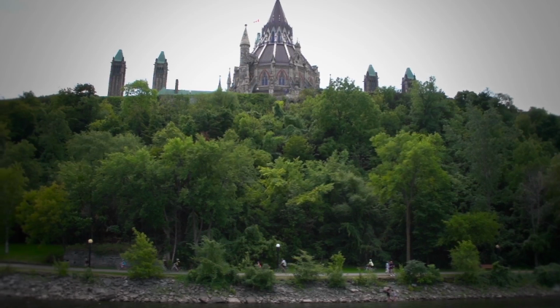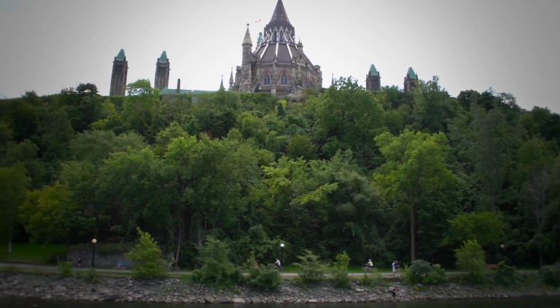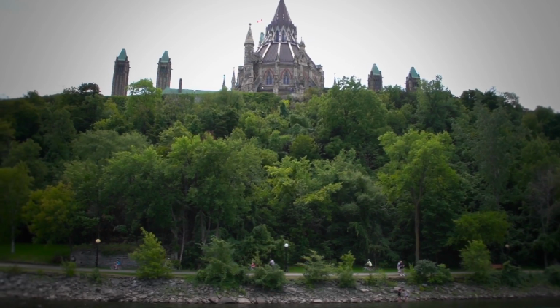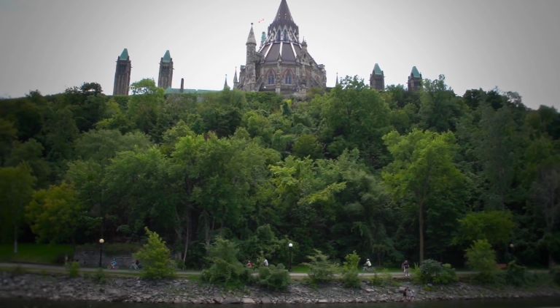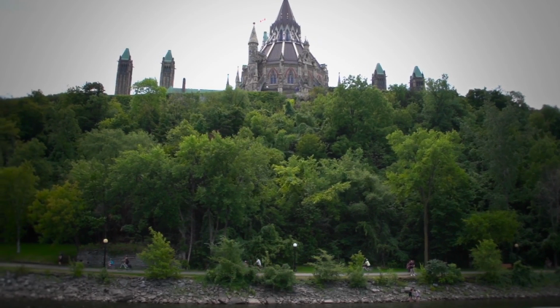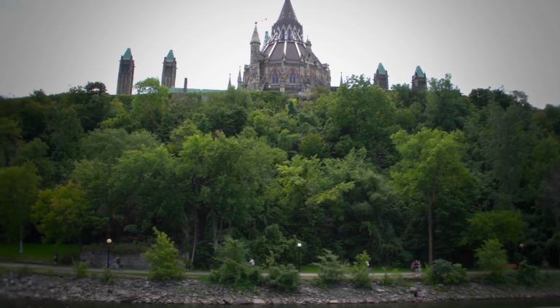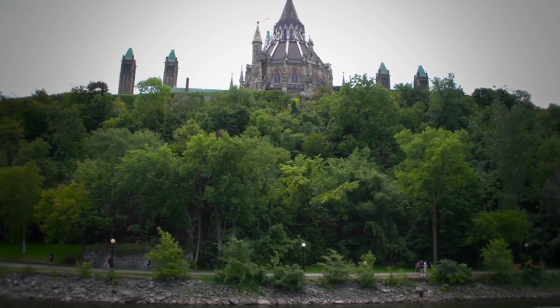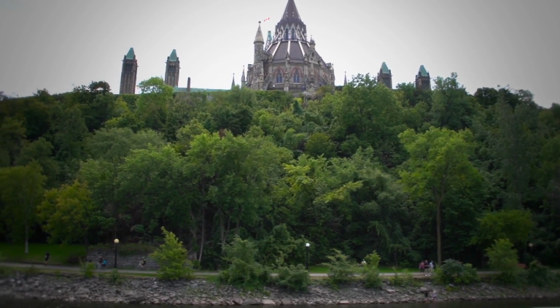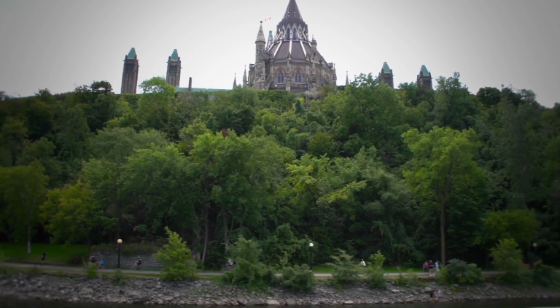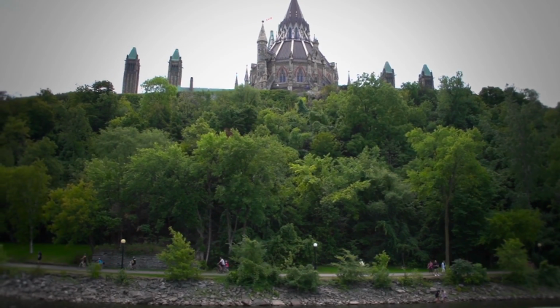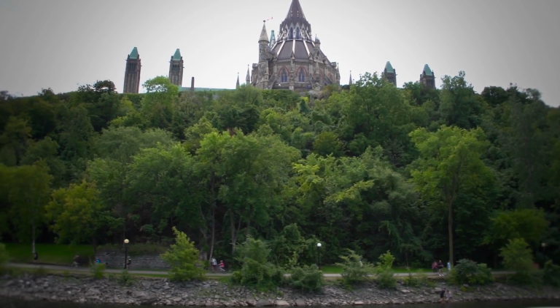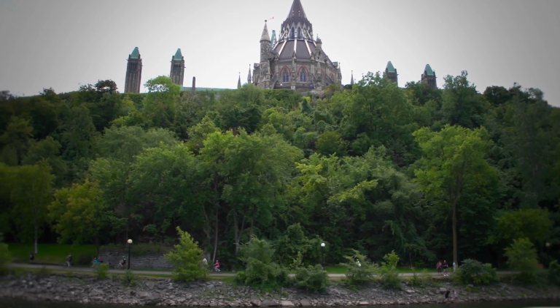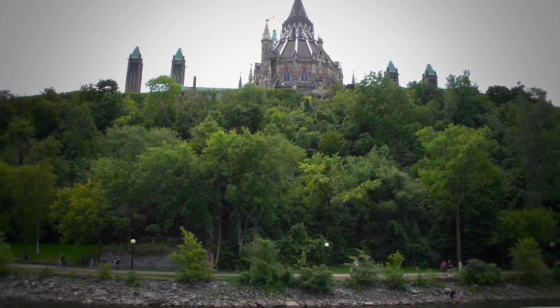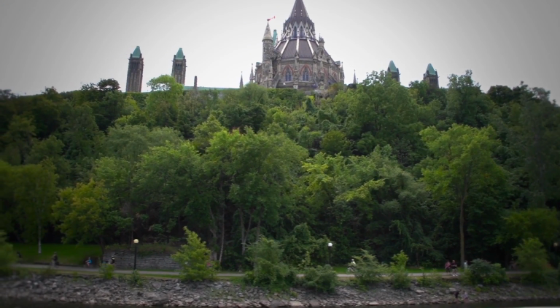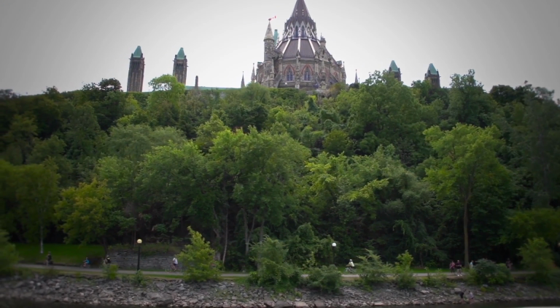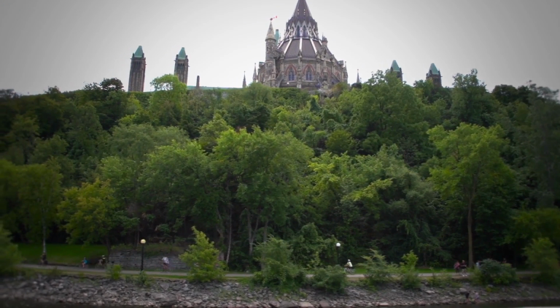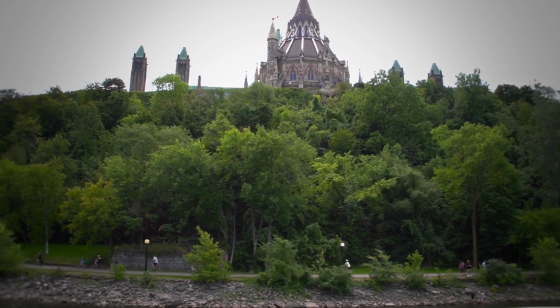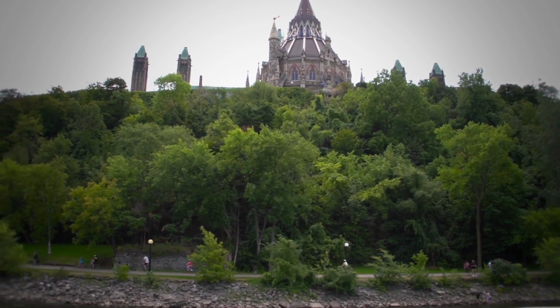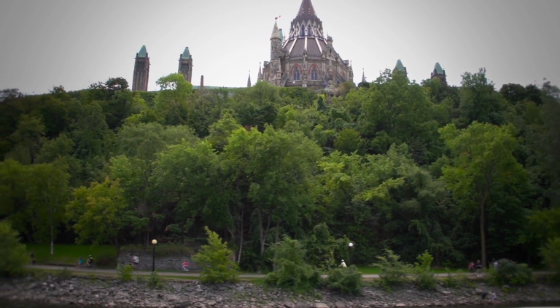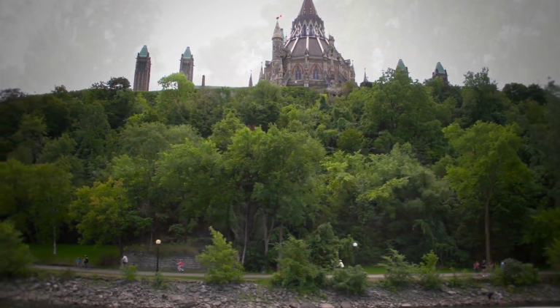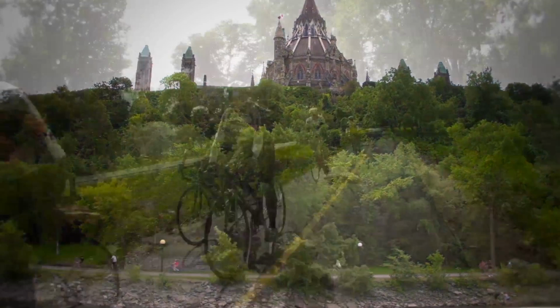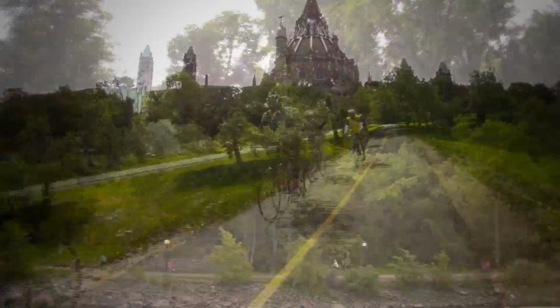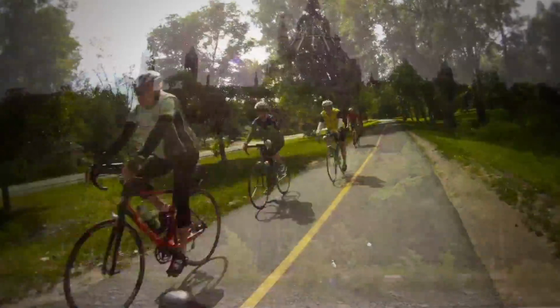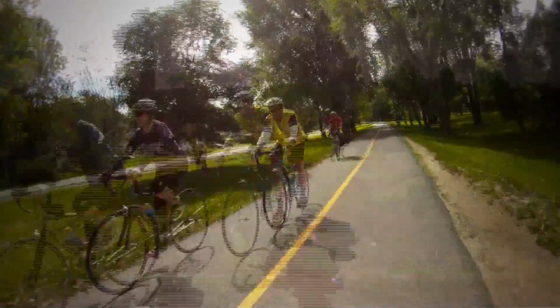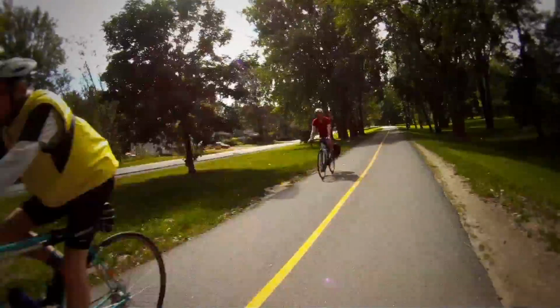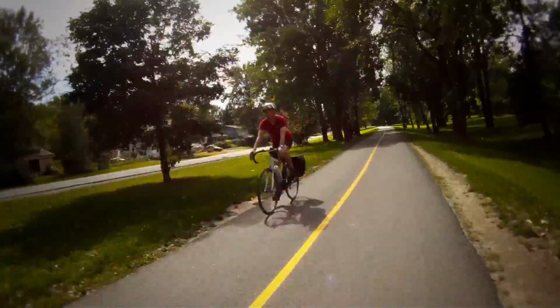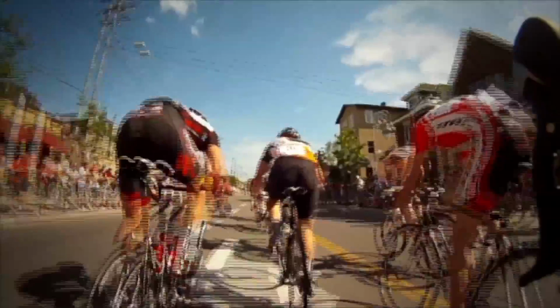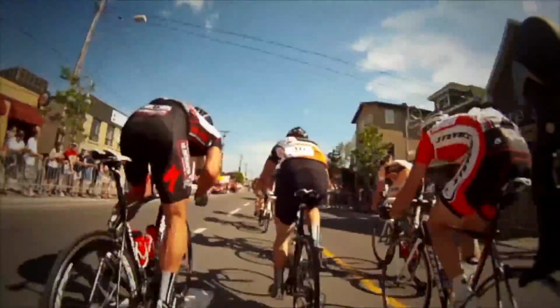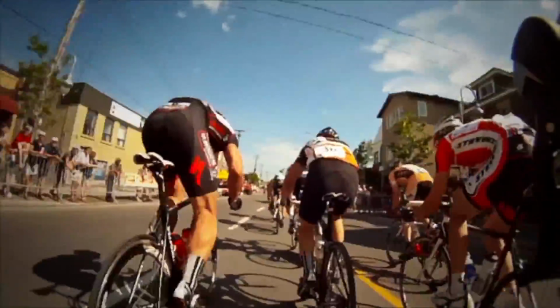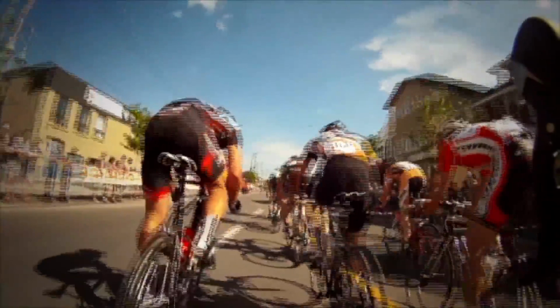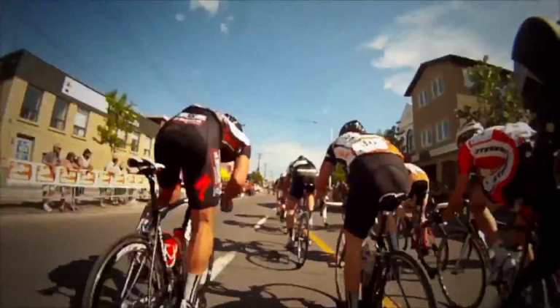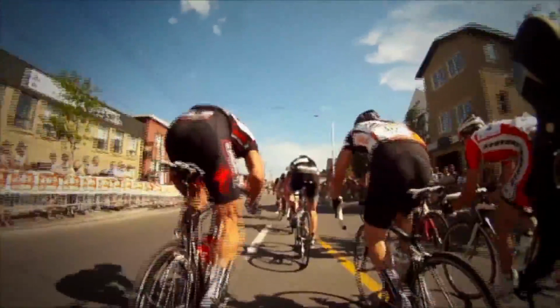The Ottawa area has a really broad range of different cycling experiences, everything from the recreational rider to the serious racer.